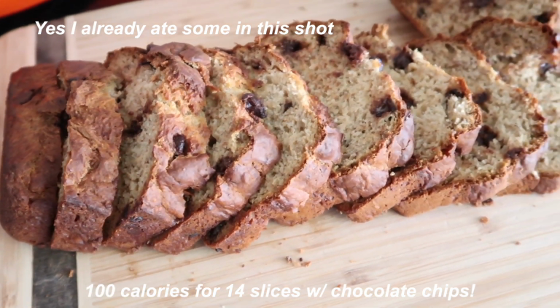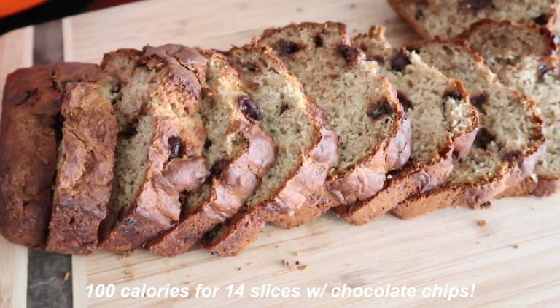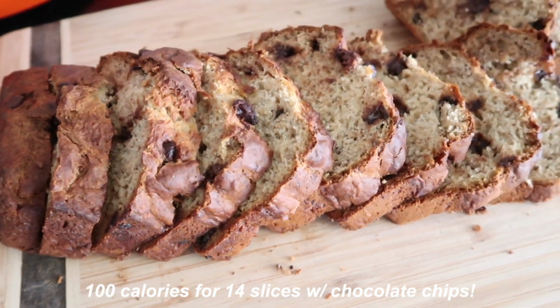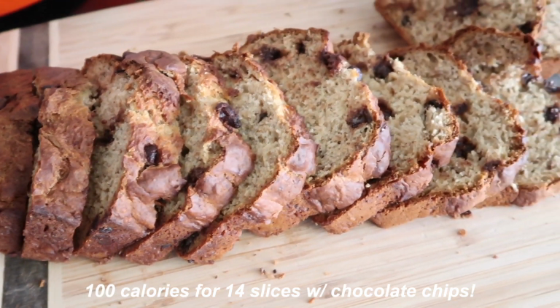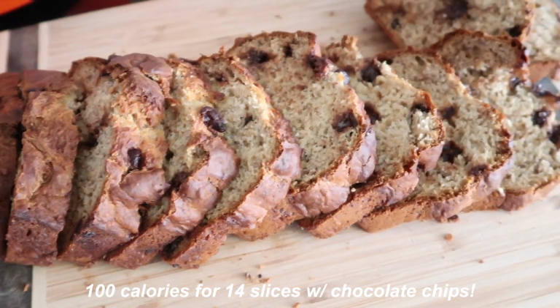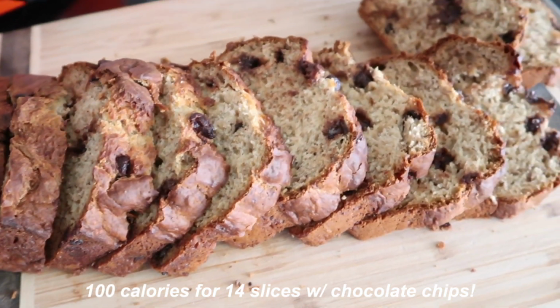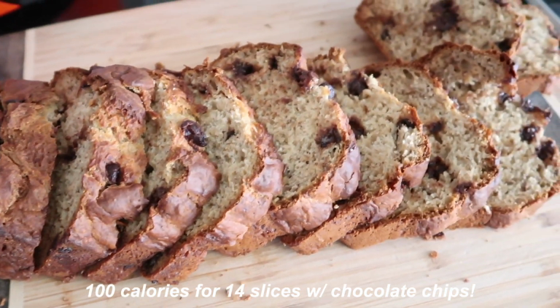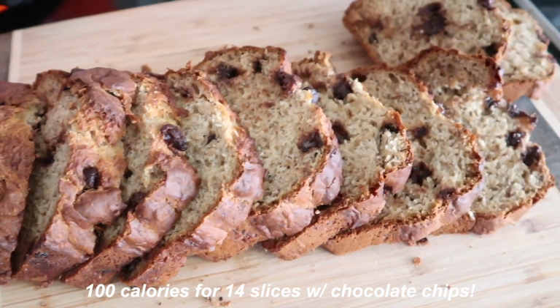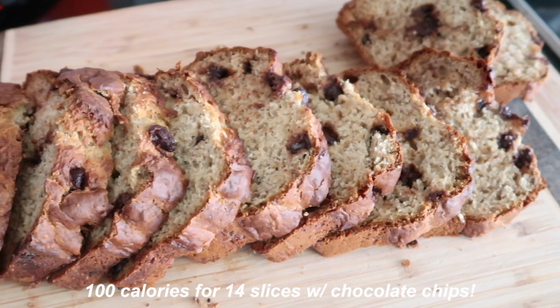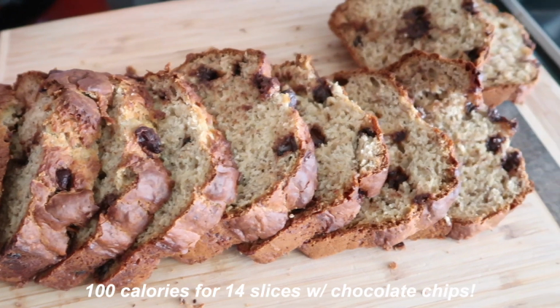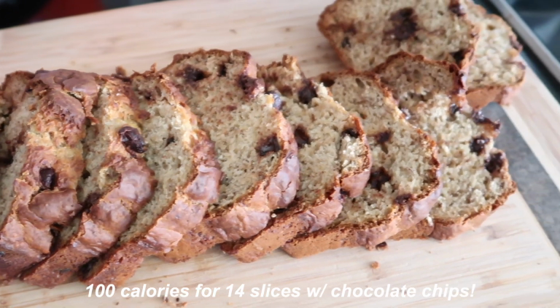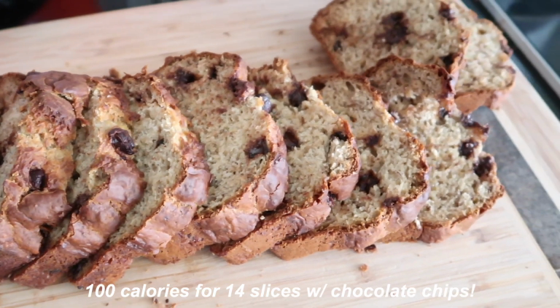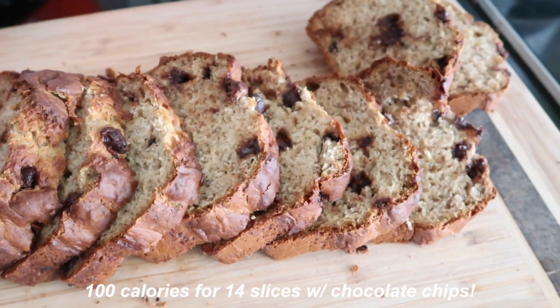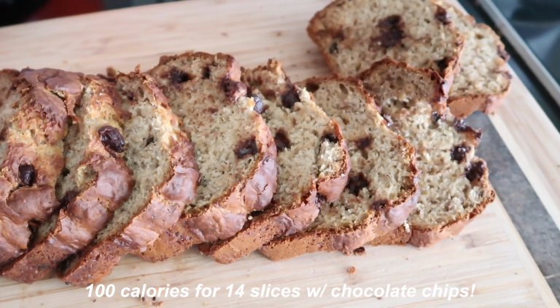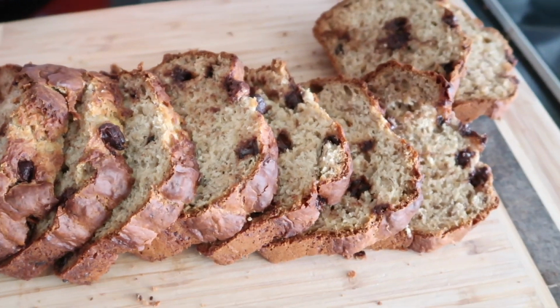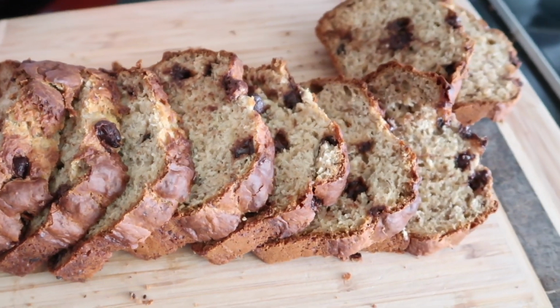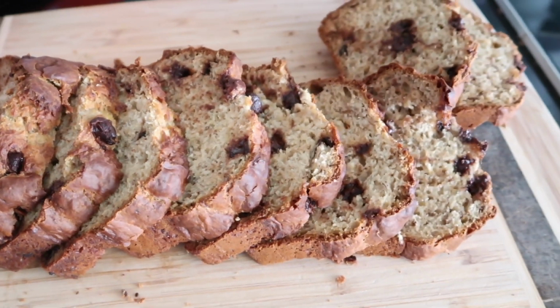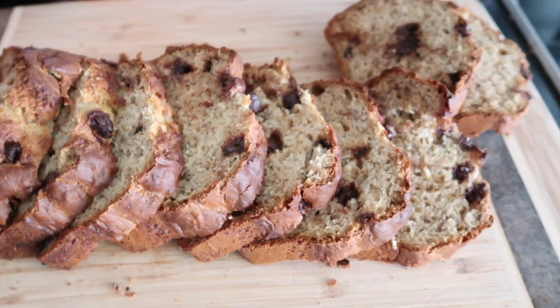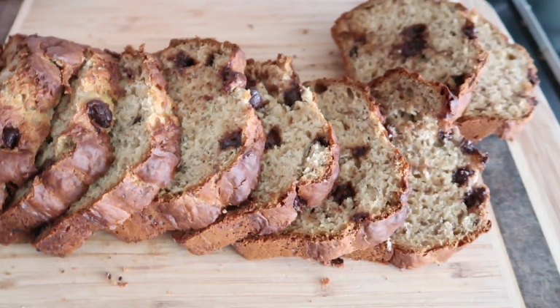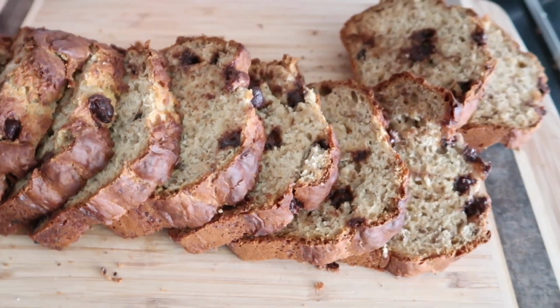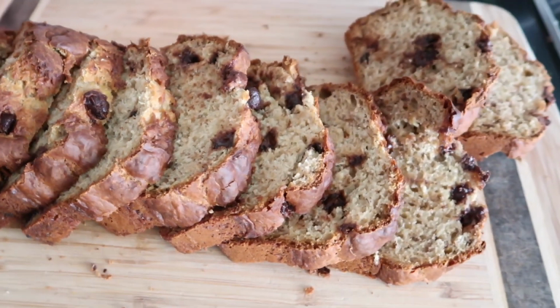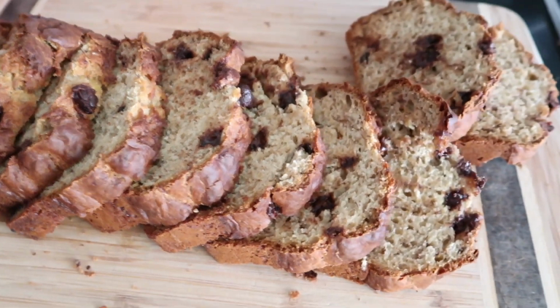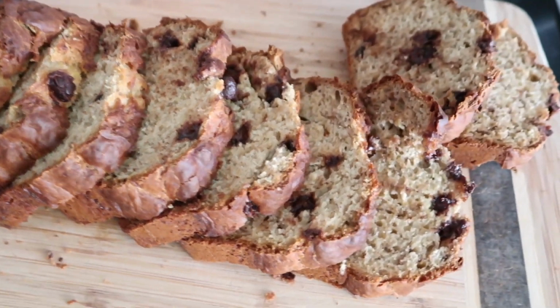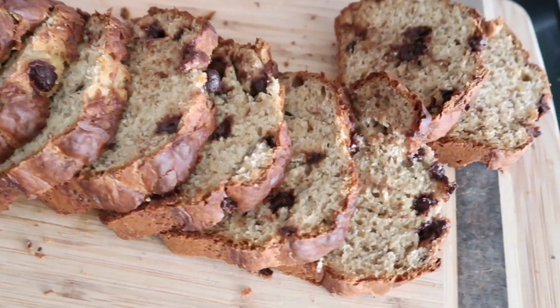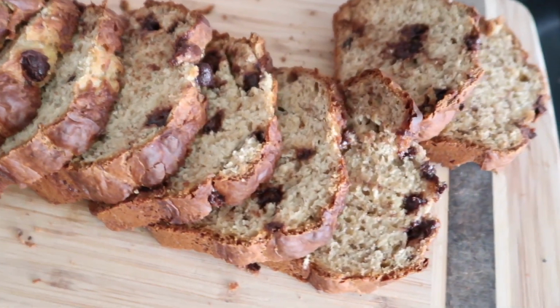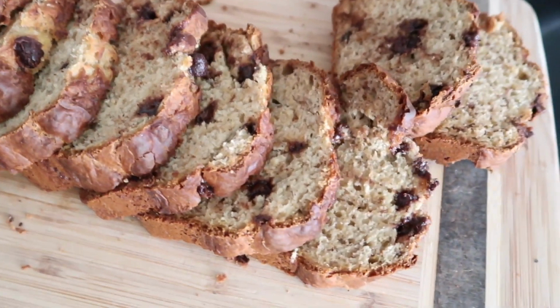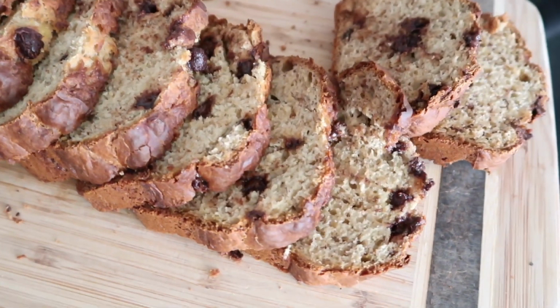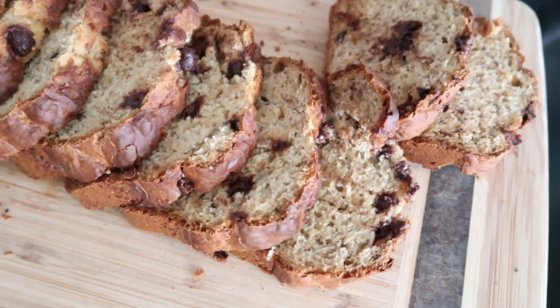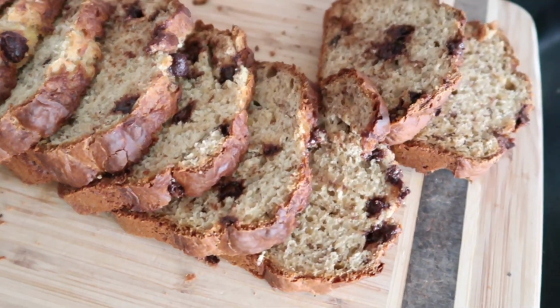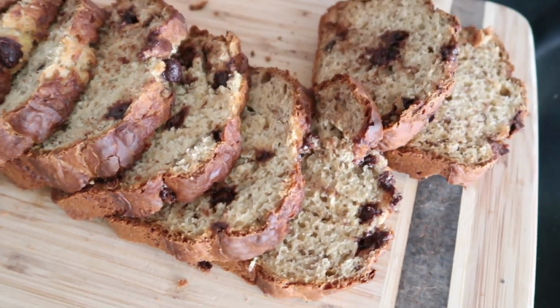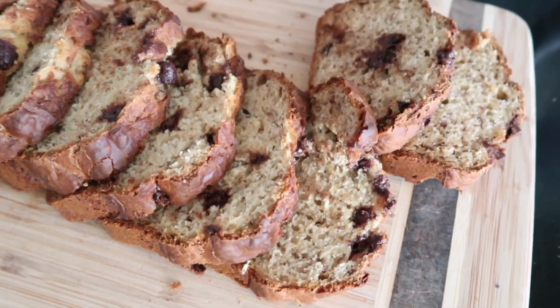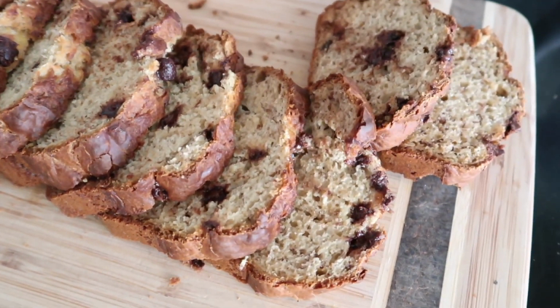I'm going to list everything below in the description box as well, walking you through the other recipes.